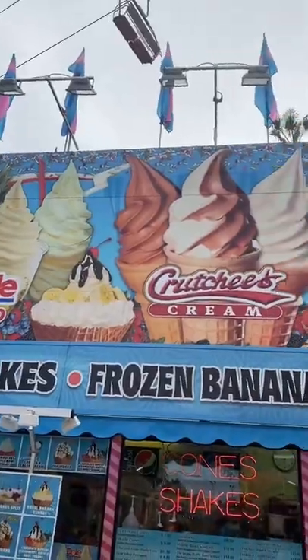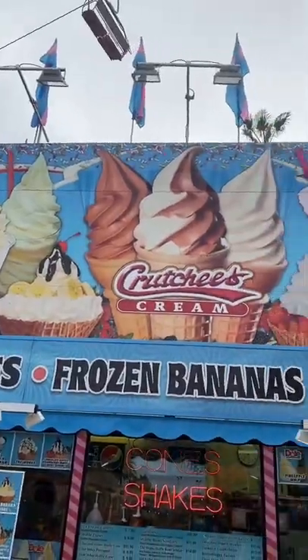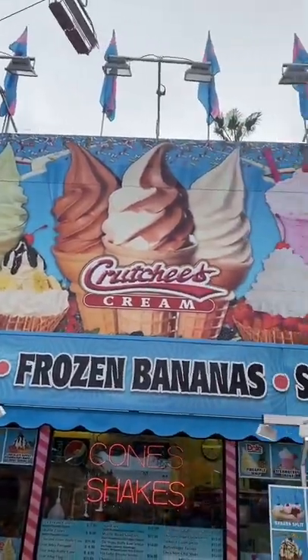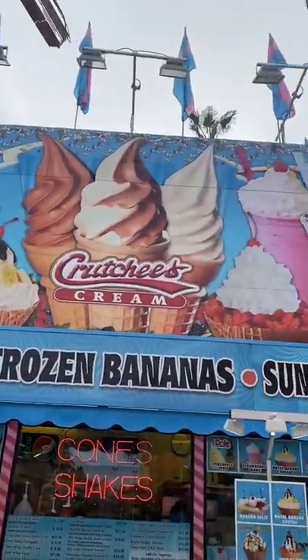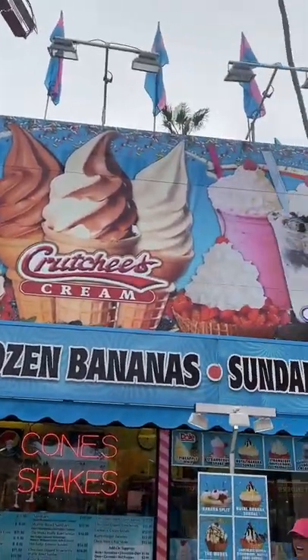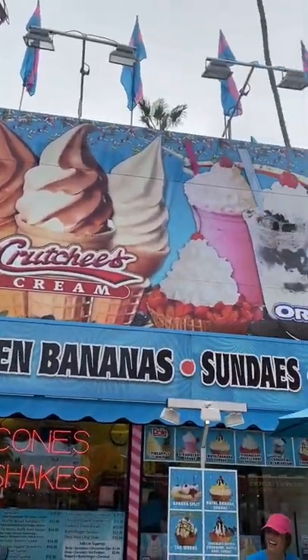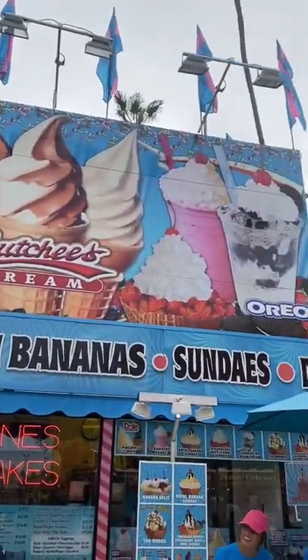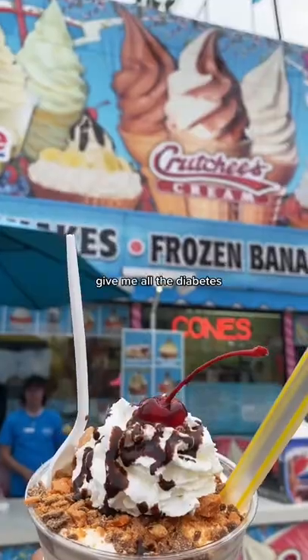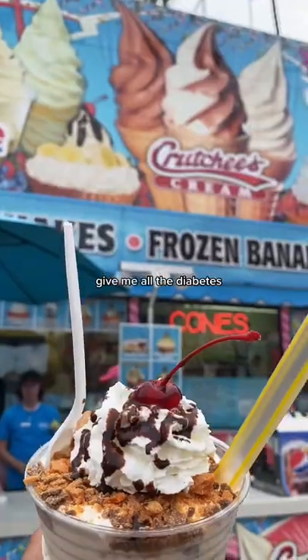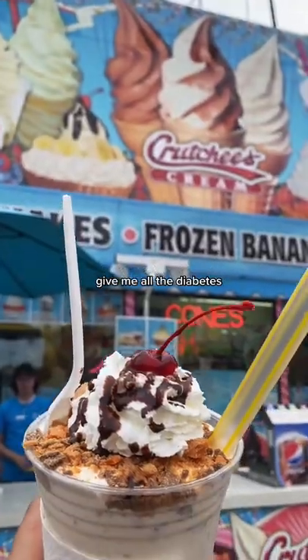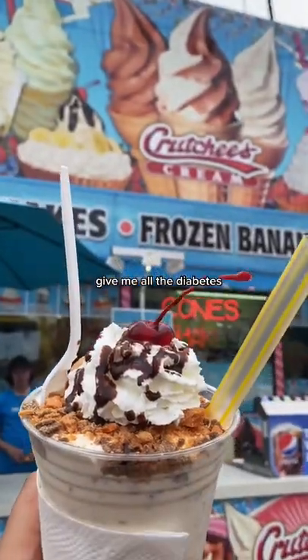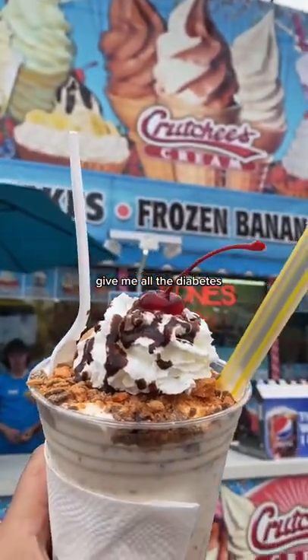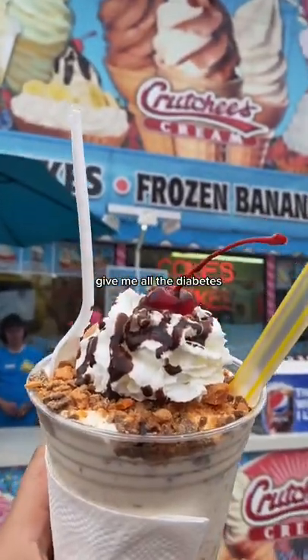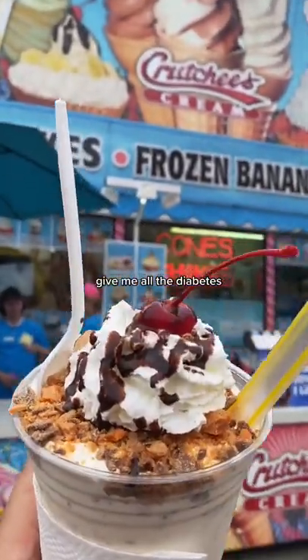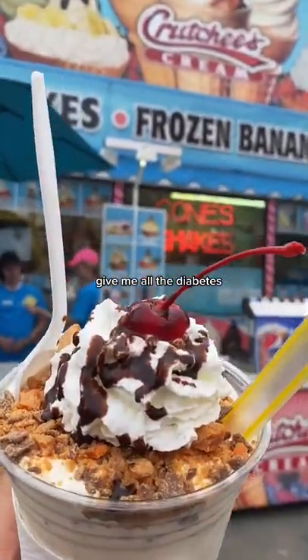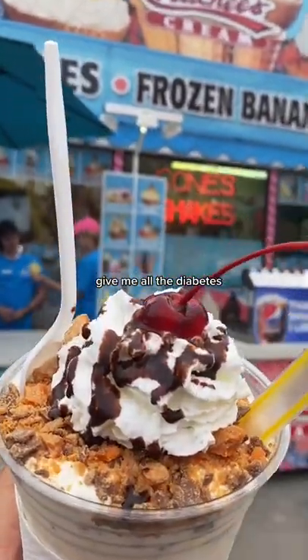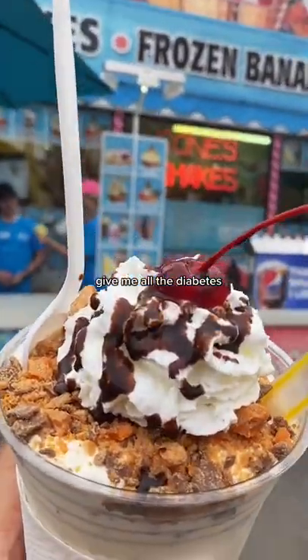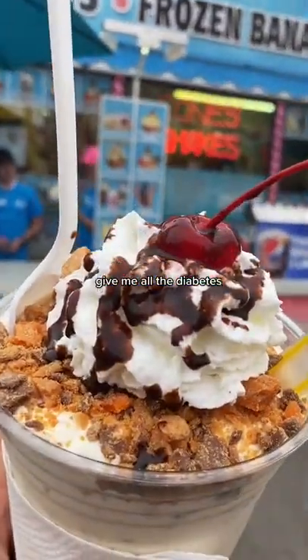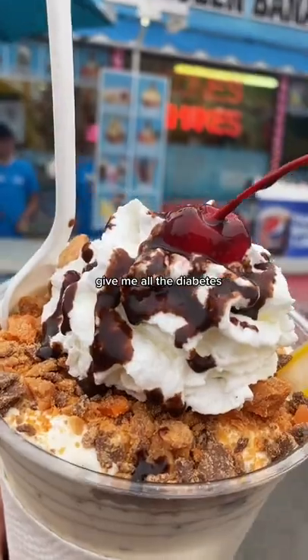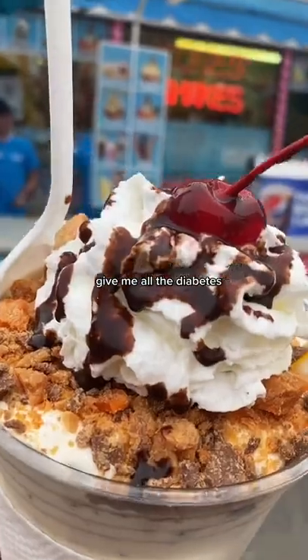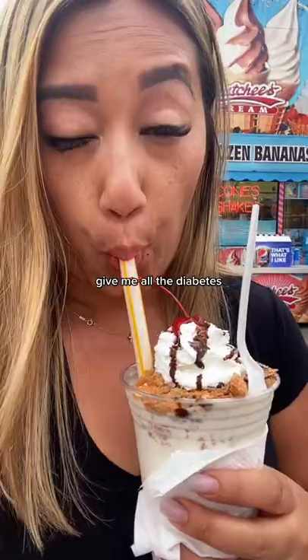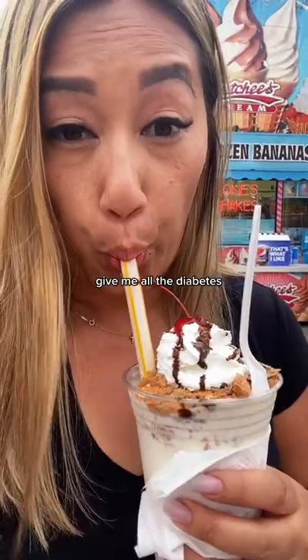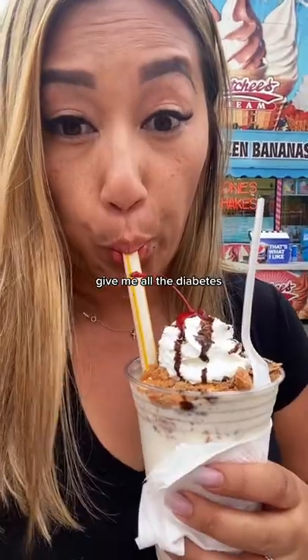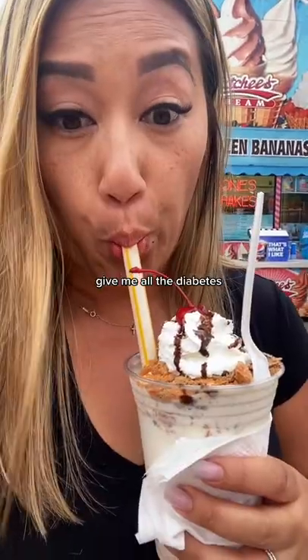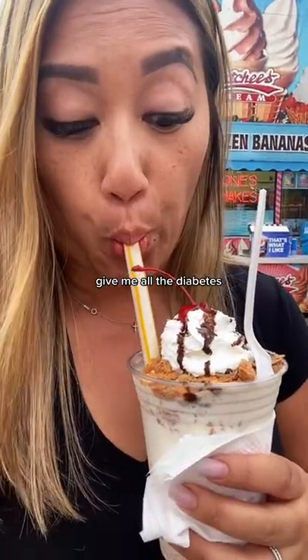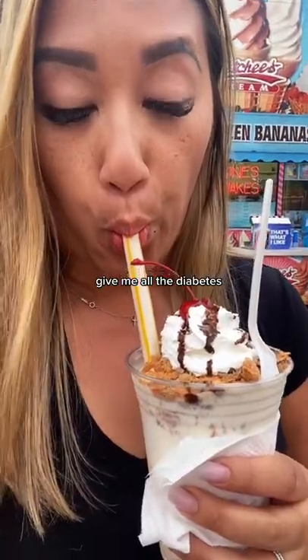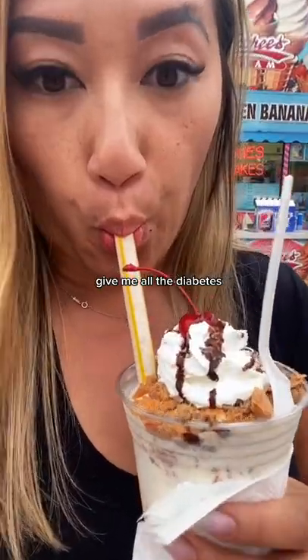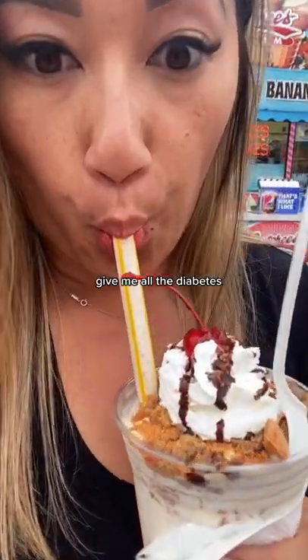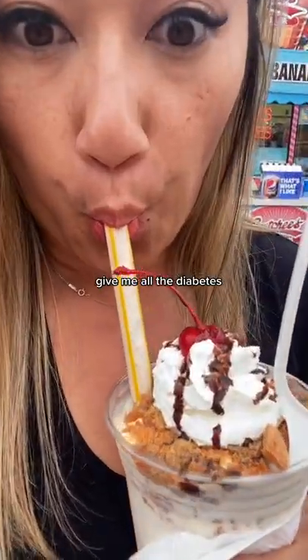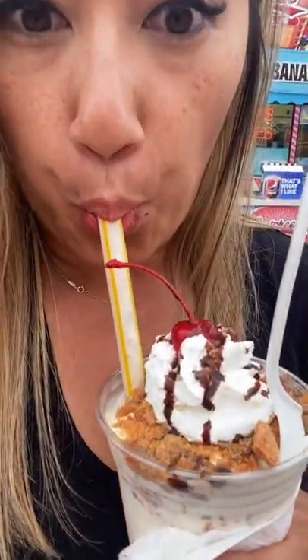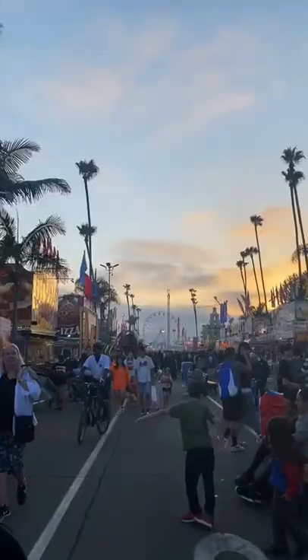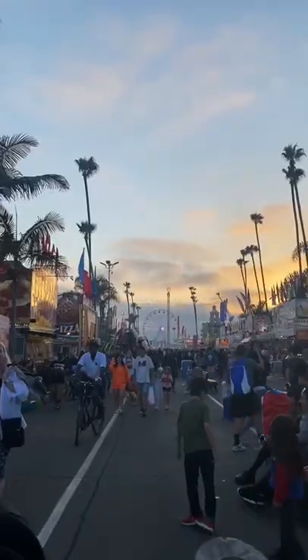My sweet tooth was kicking in so I picked up a Butterfinger twister, which is basically Butterfingers blended with ice cream. Can you see the diabetes going straight to my eyeballs?